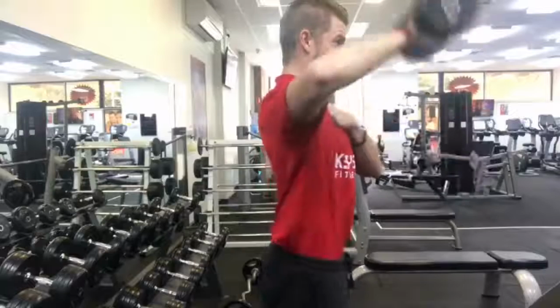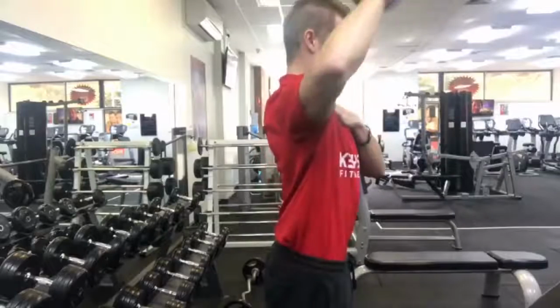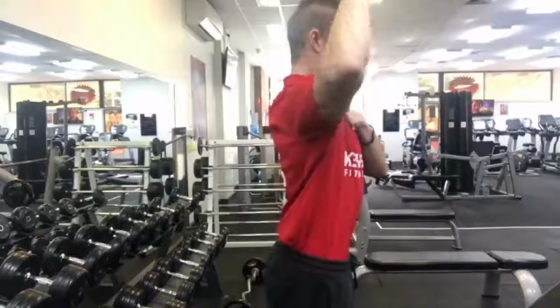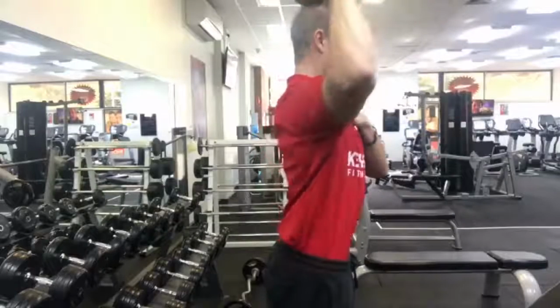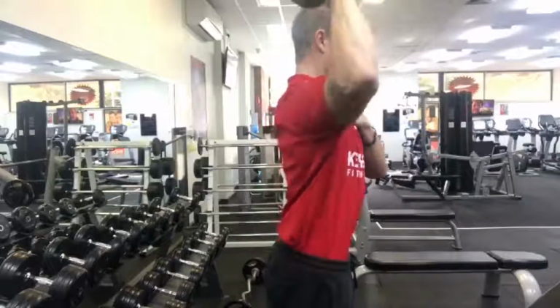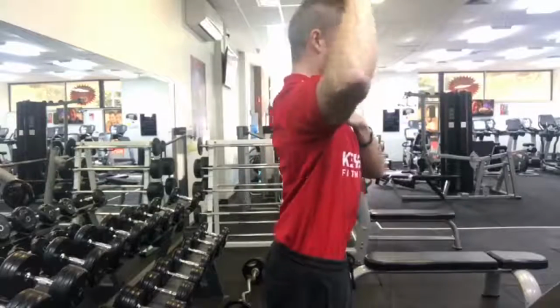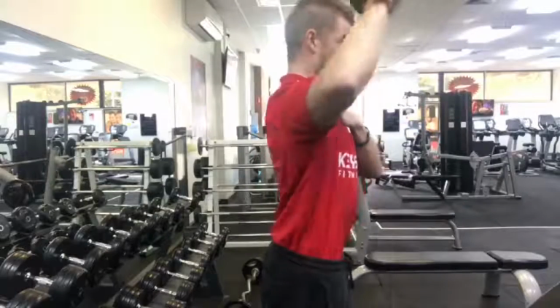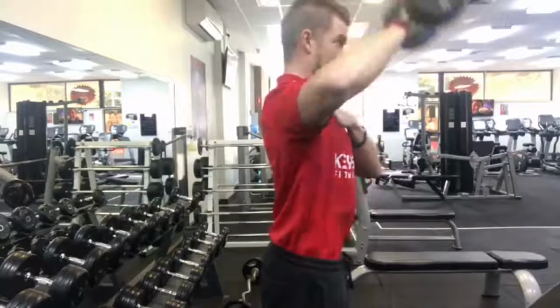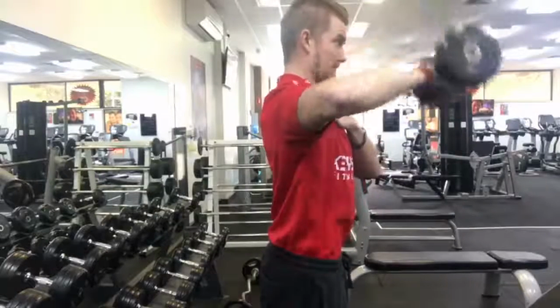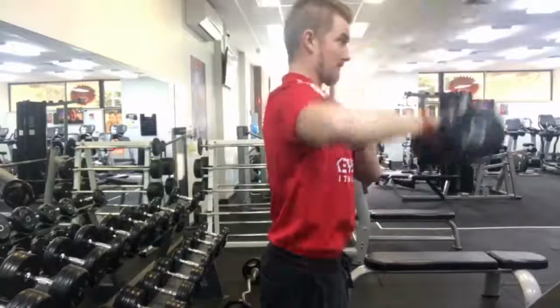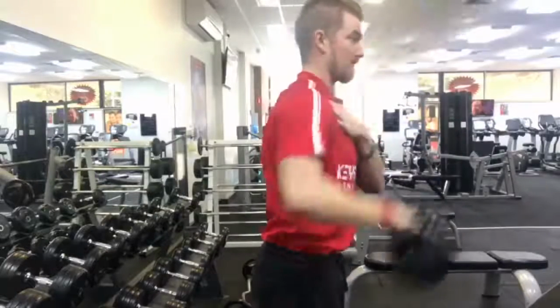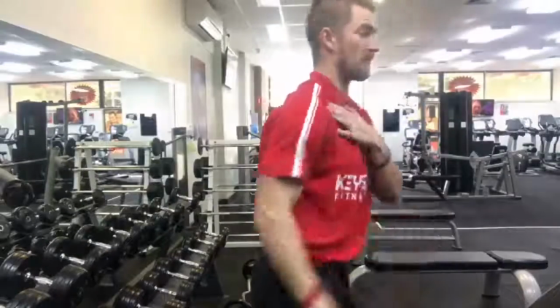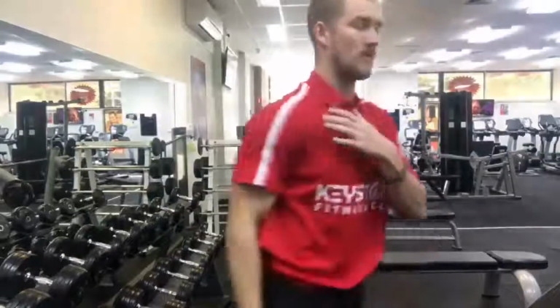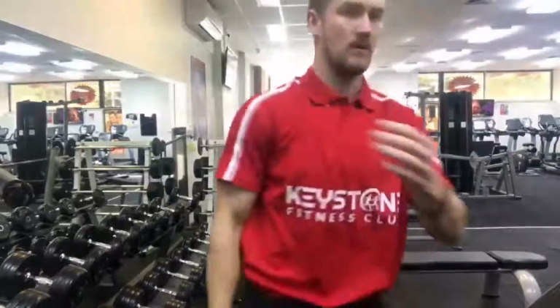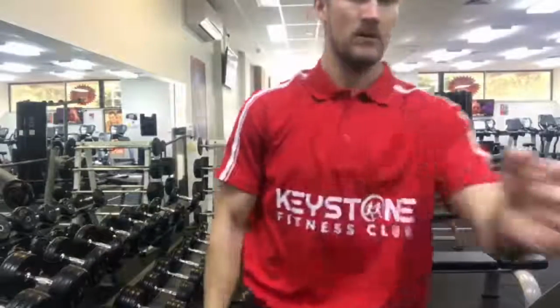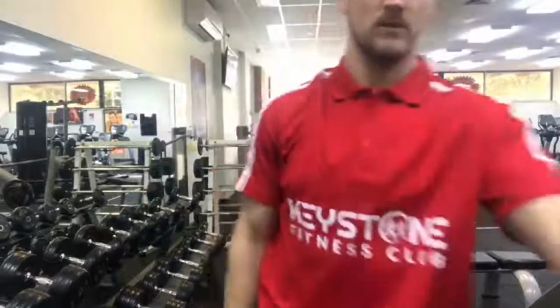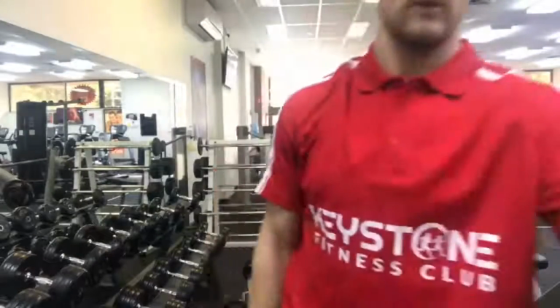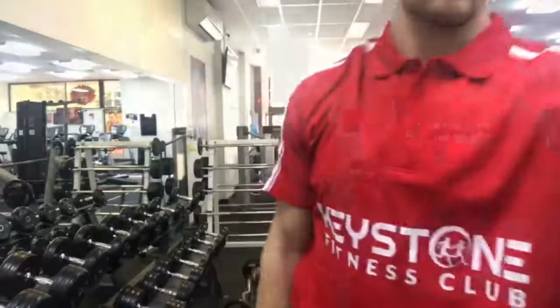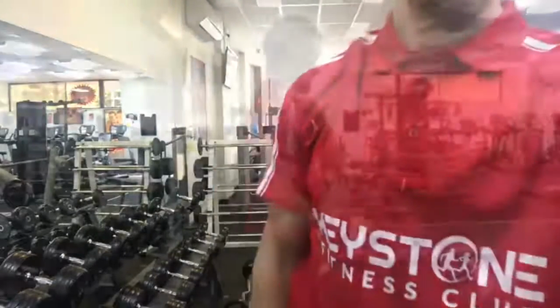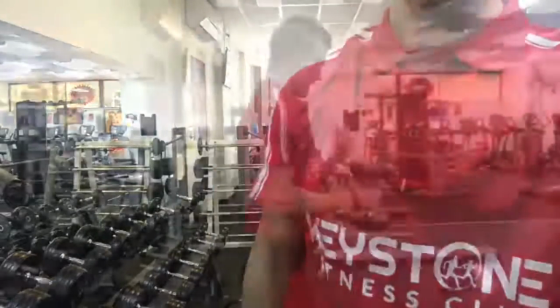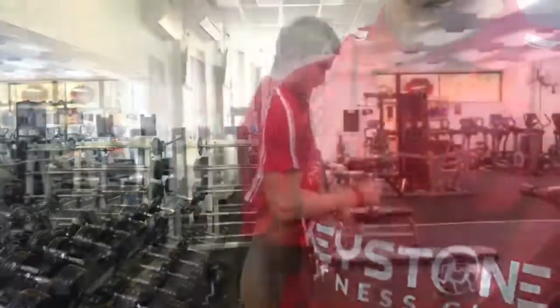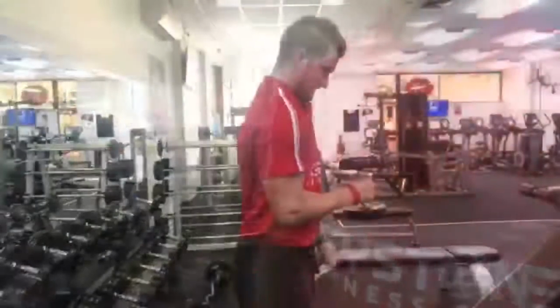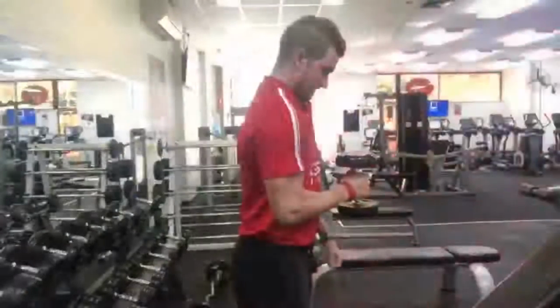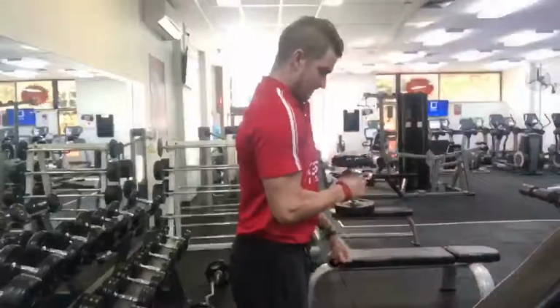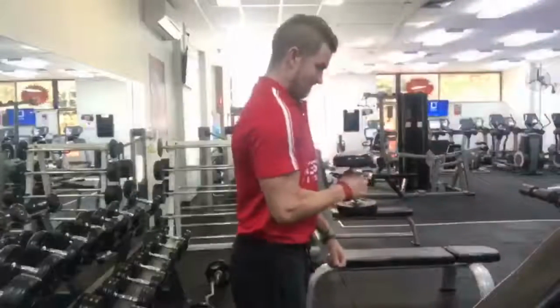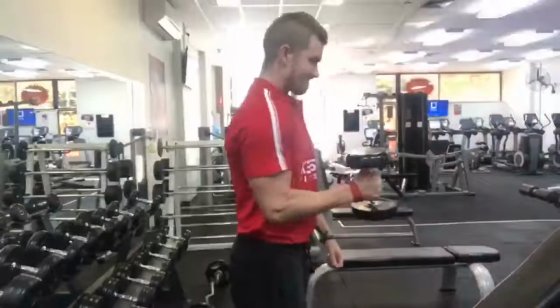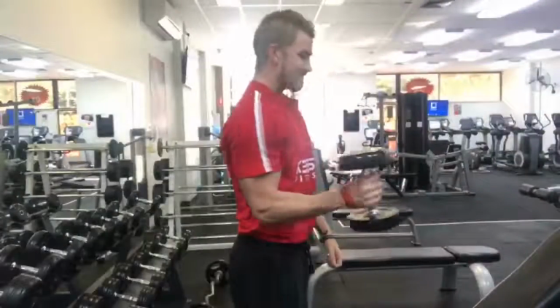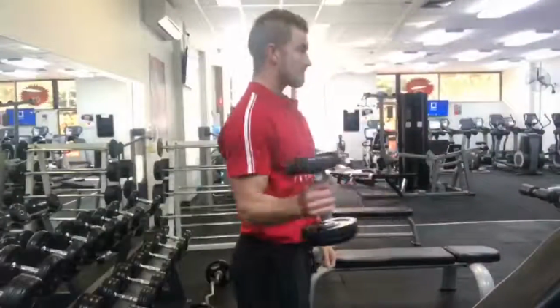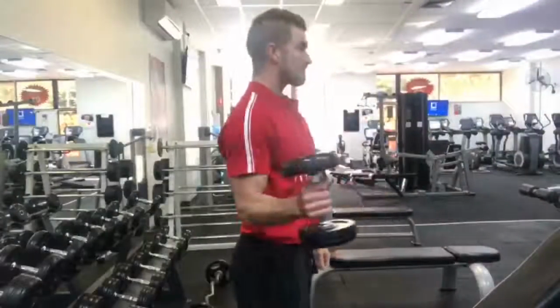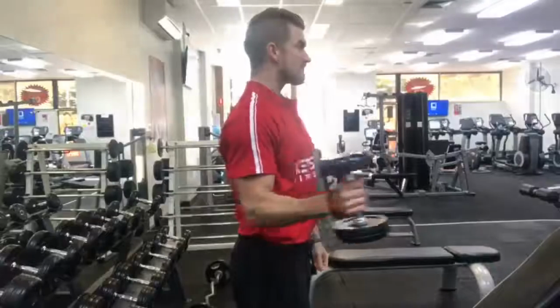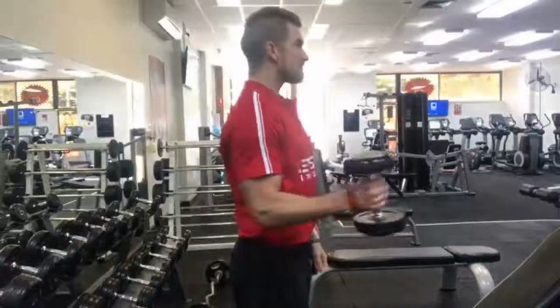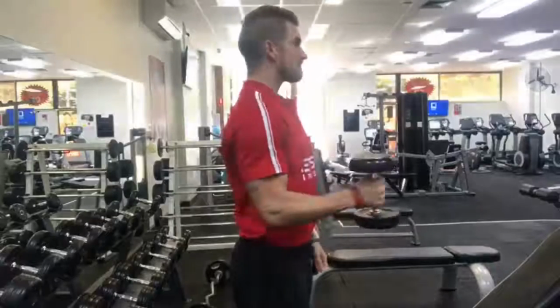Nice and smooth action, no need to rush it — going just upright, maybe just past upright, and slowly back down.